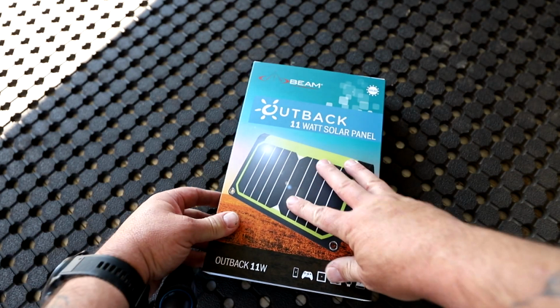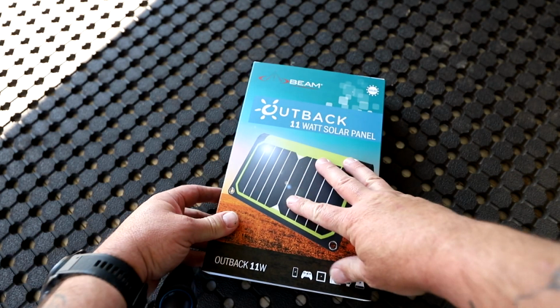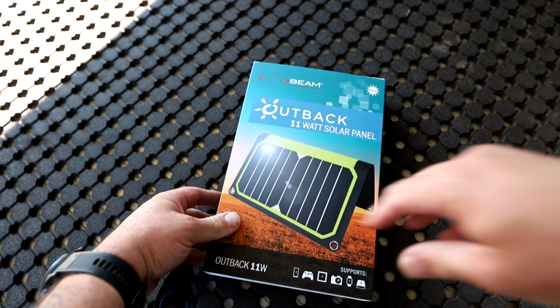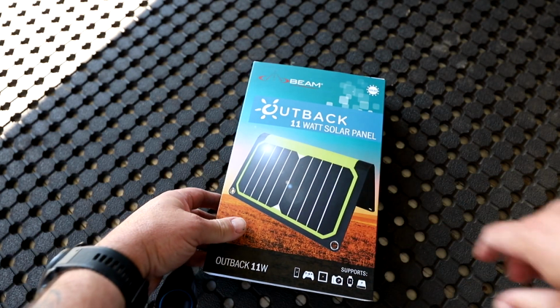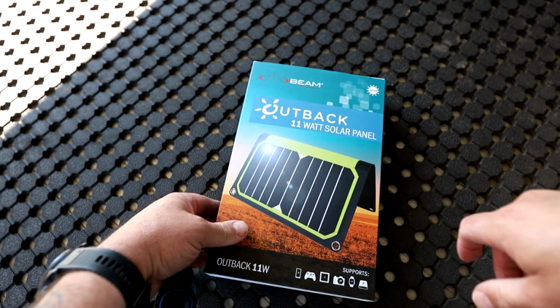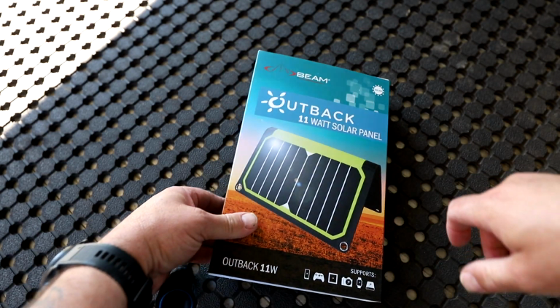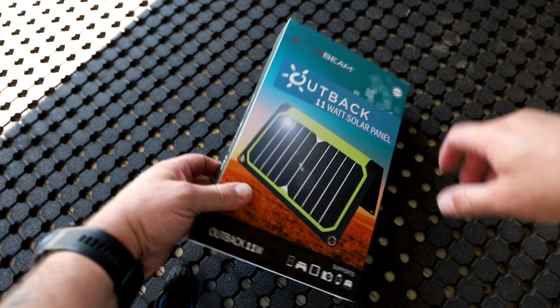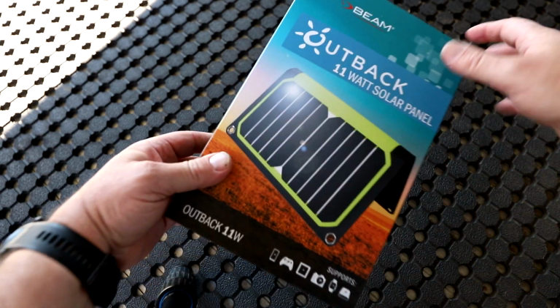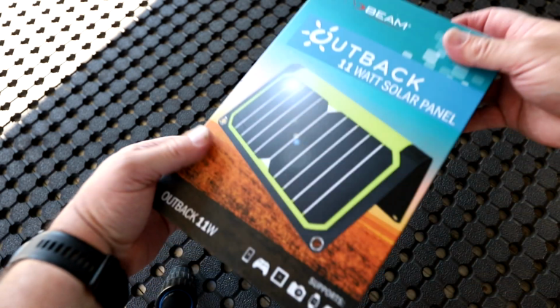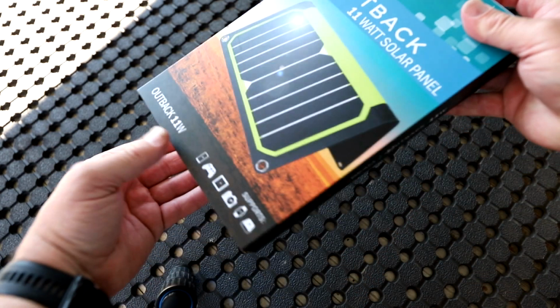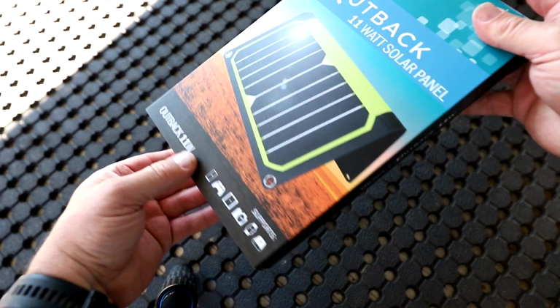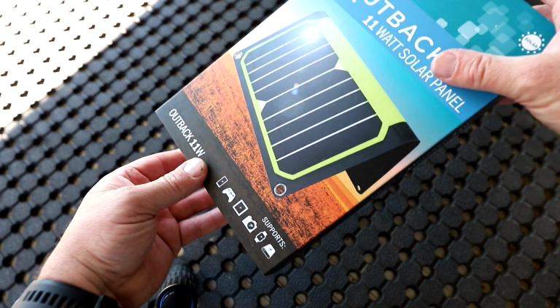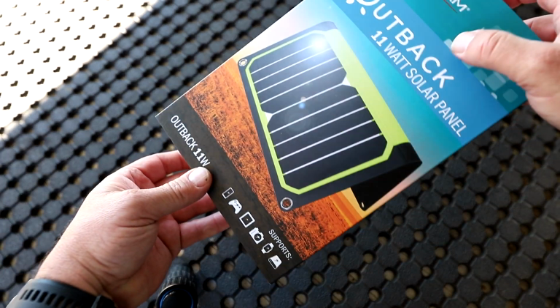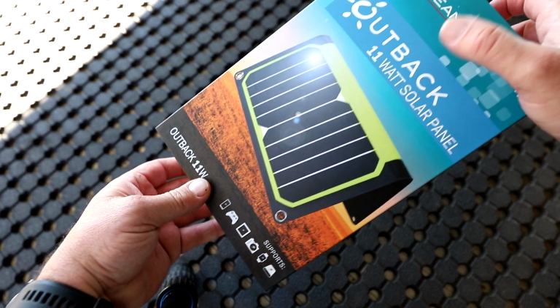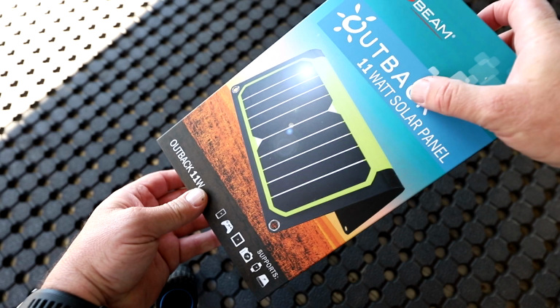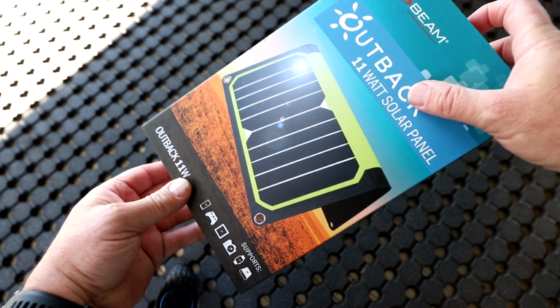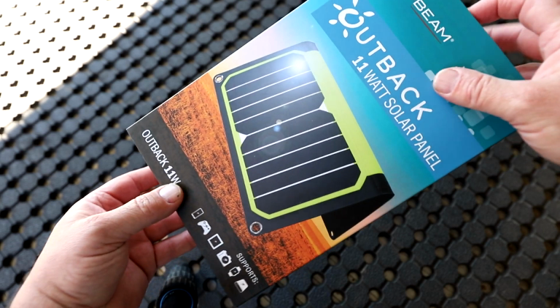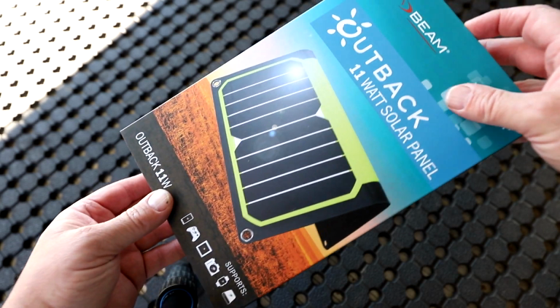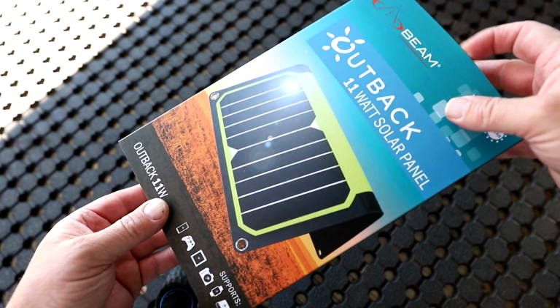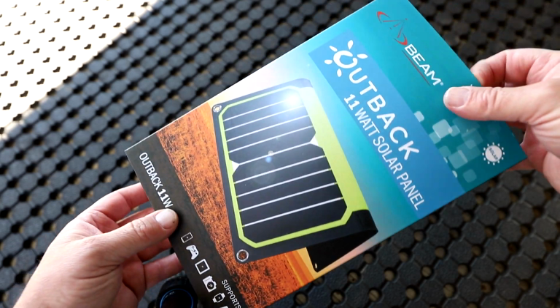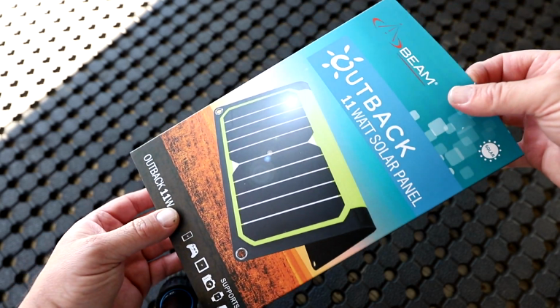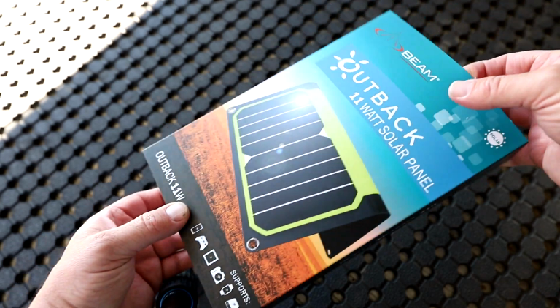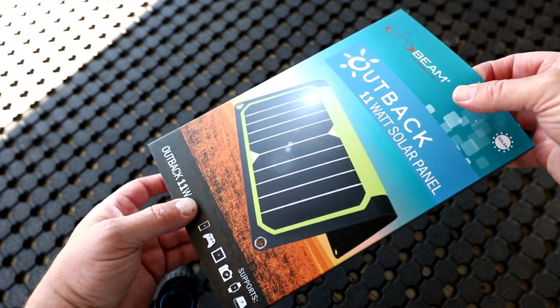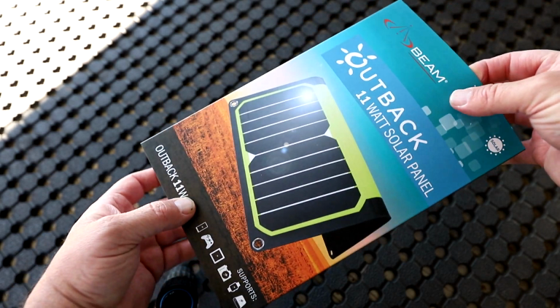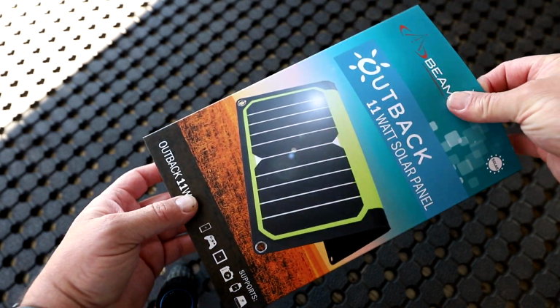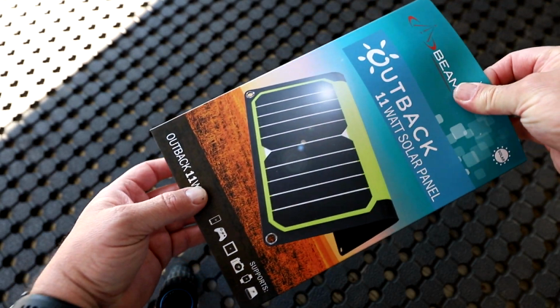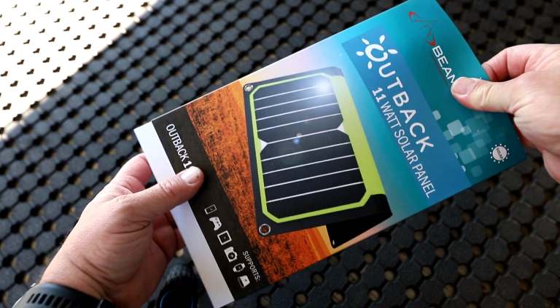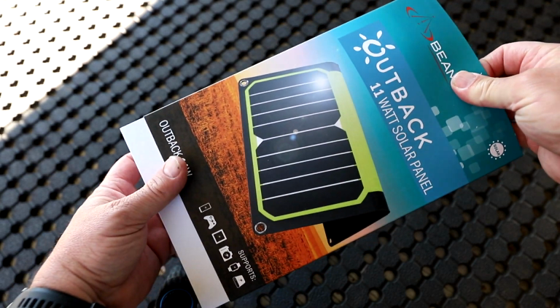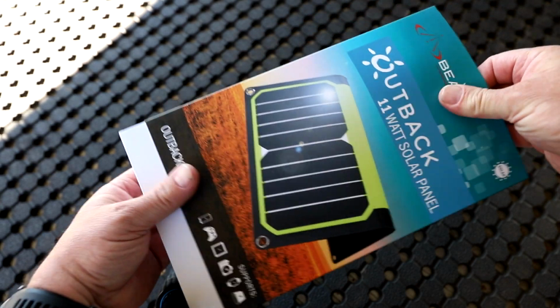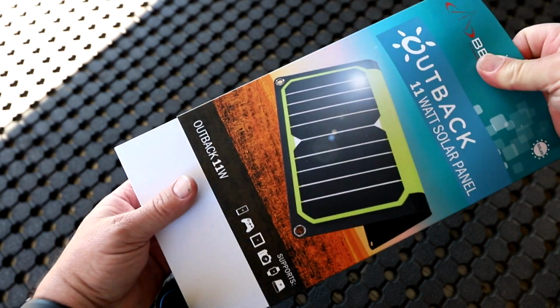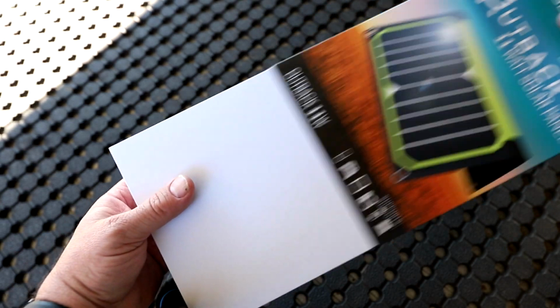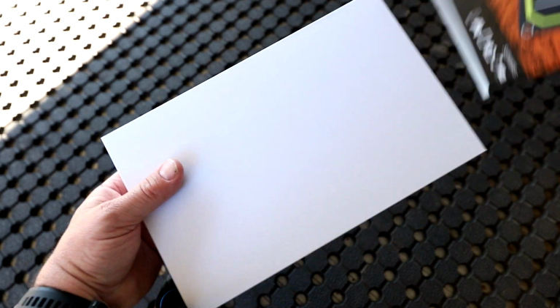You can get these on Amazon — they're about $150 for the Beam 11-watt Outback. They also come in 6-watt and 20-watt, and possibly other sizes as well.